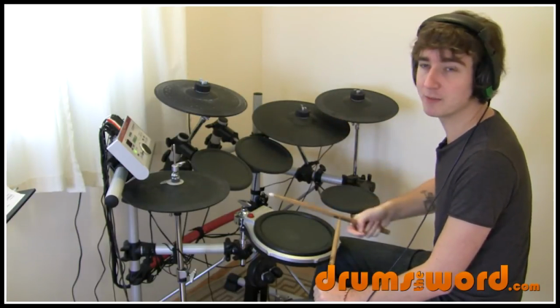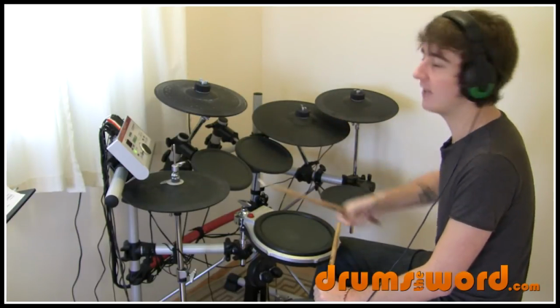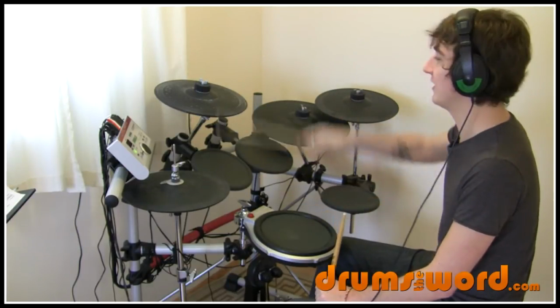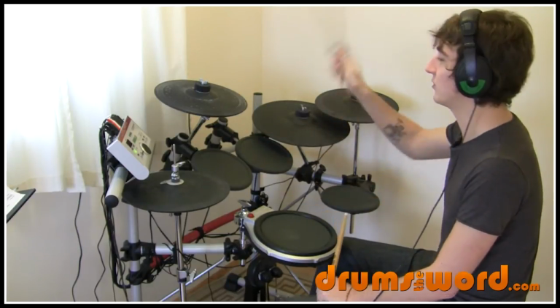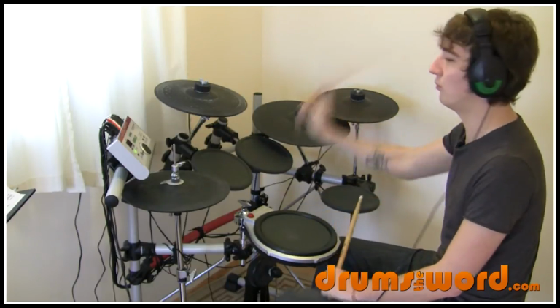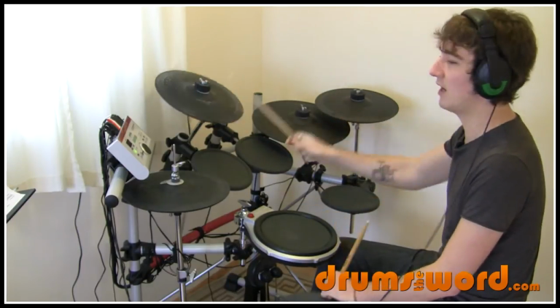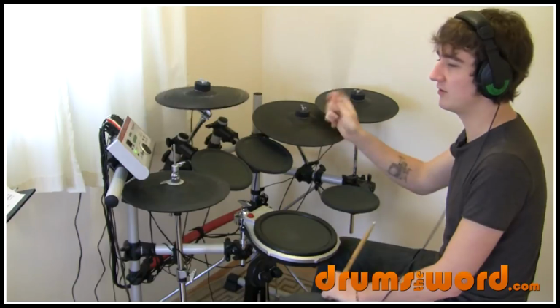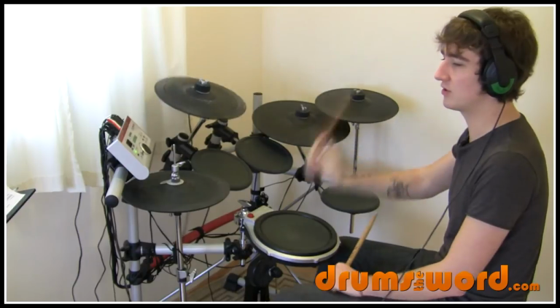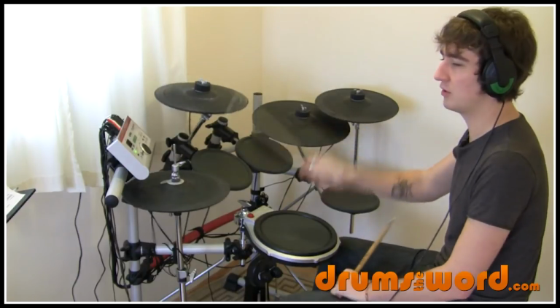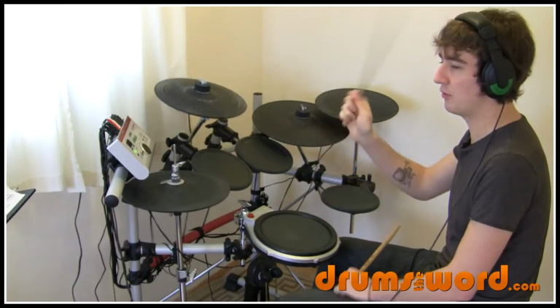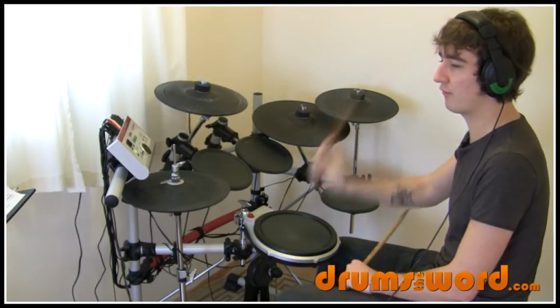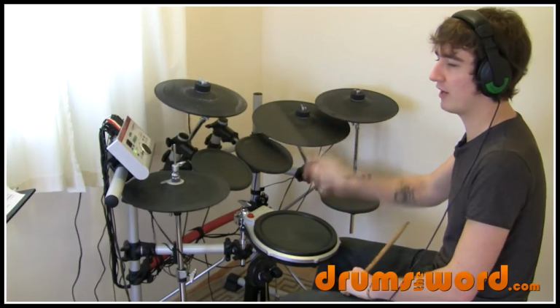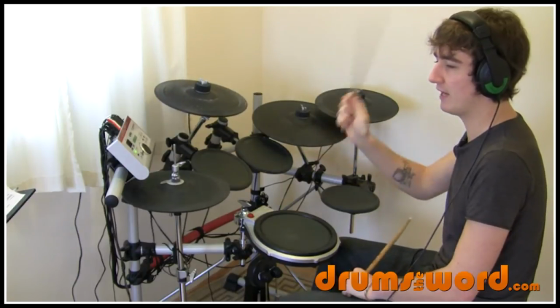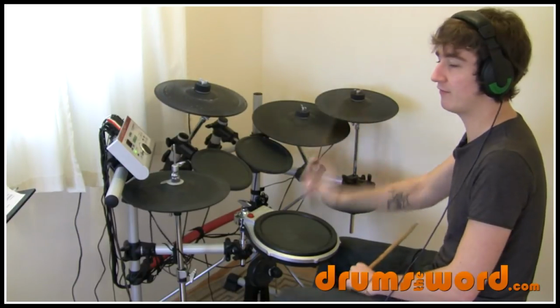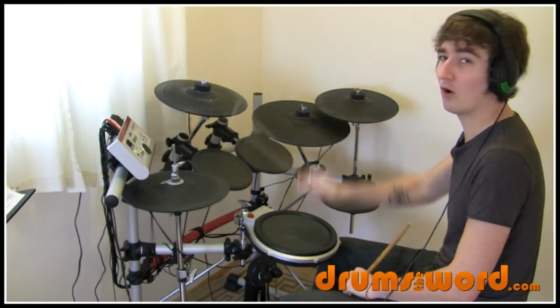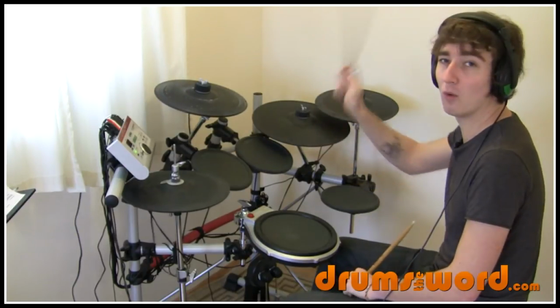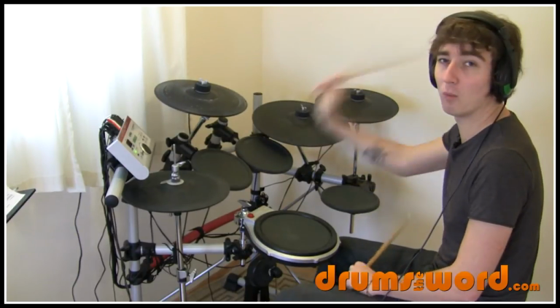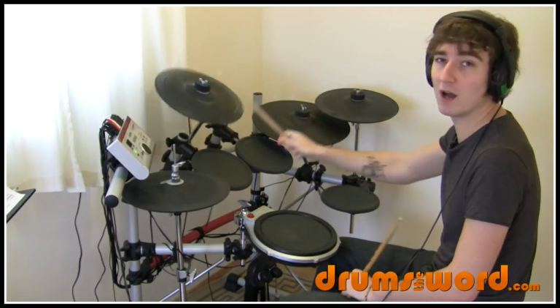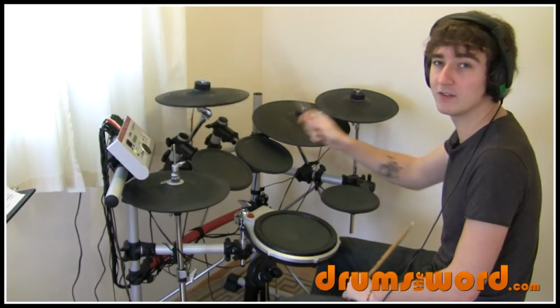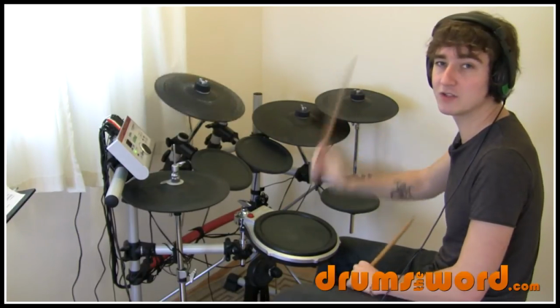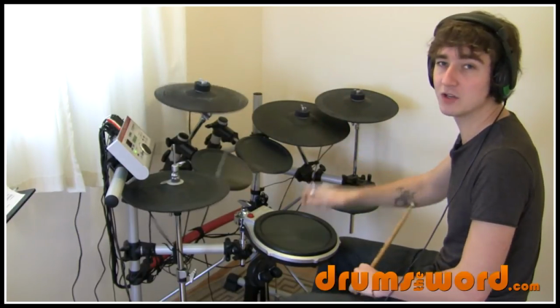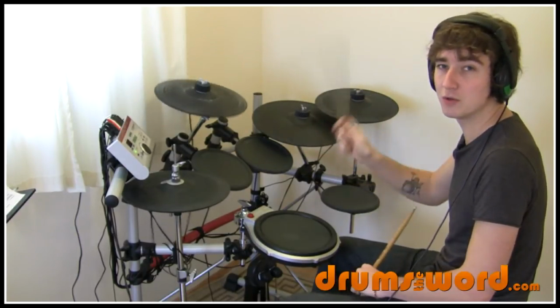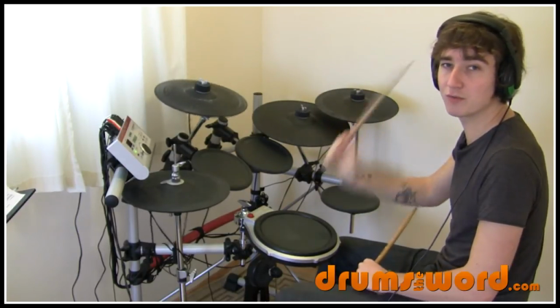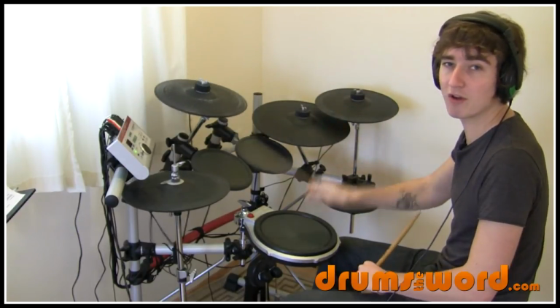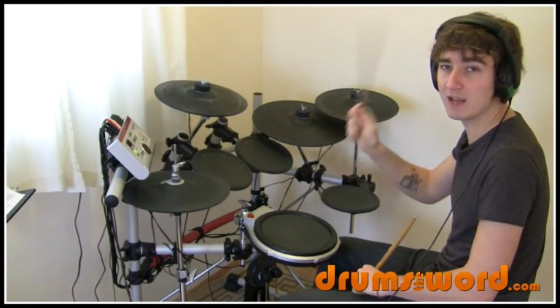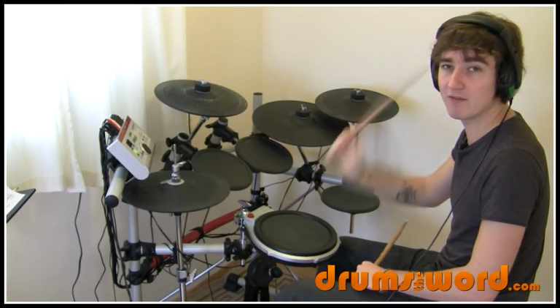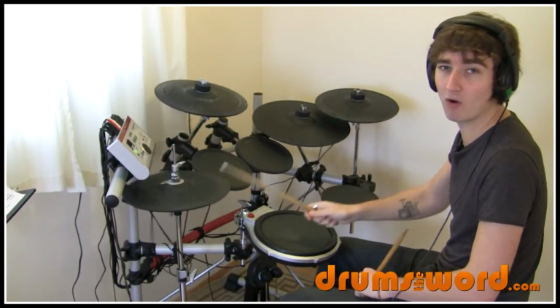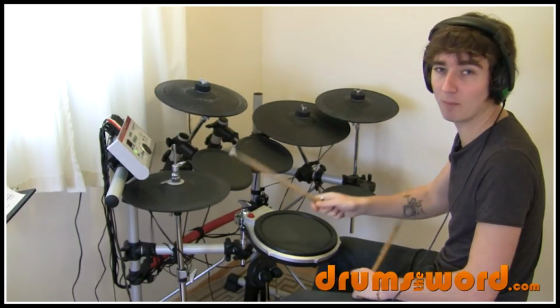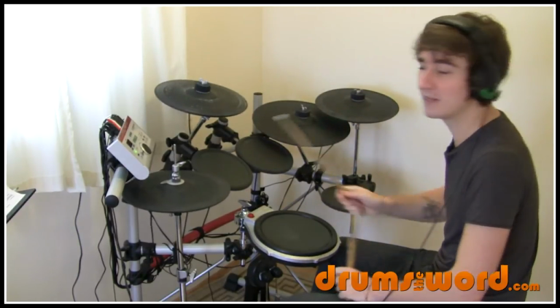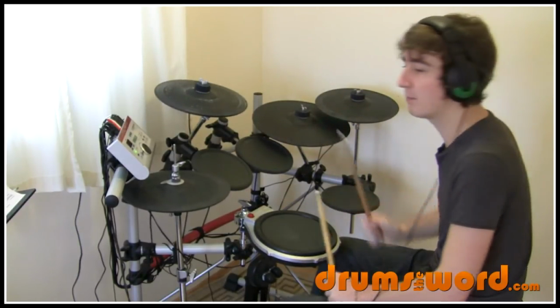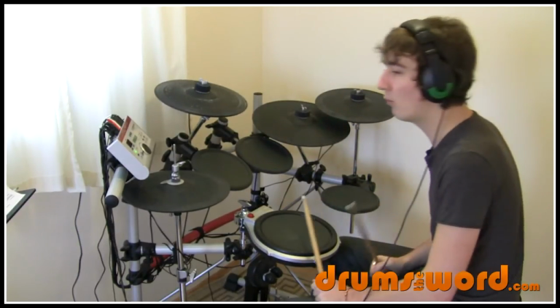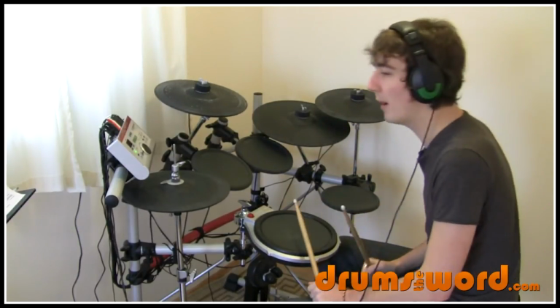So we get this: one, two, three, four. One, two, three, four. That's bar one.